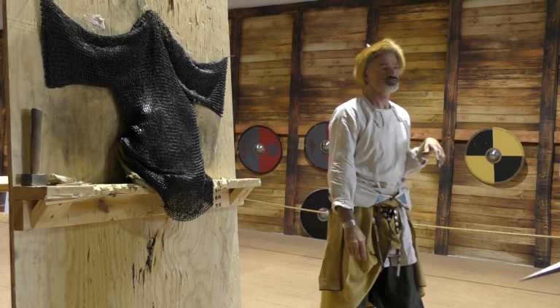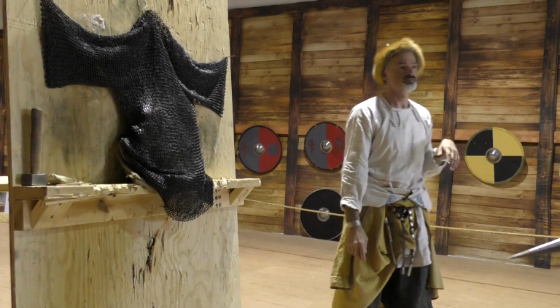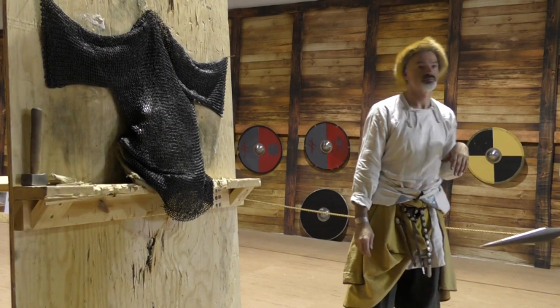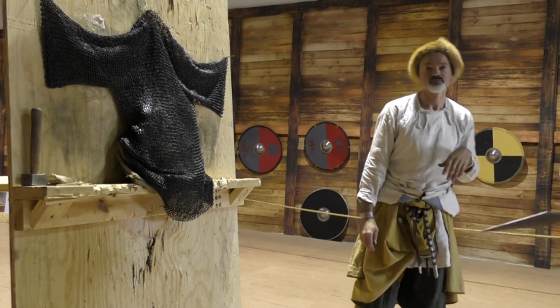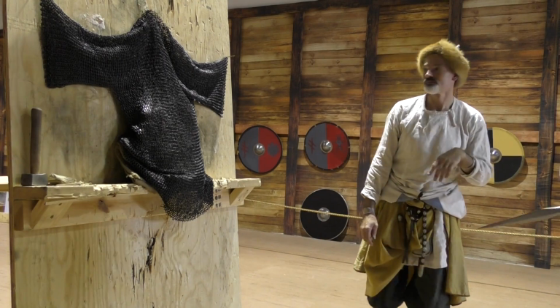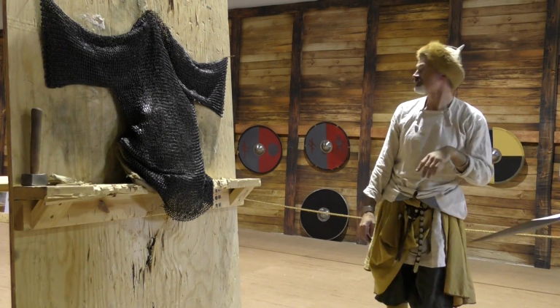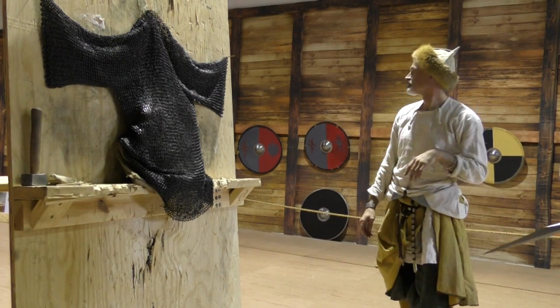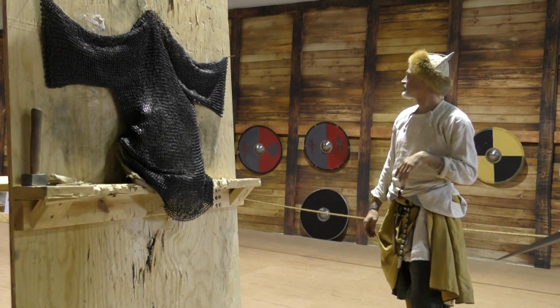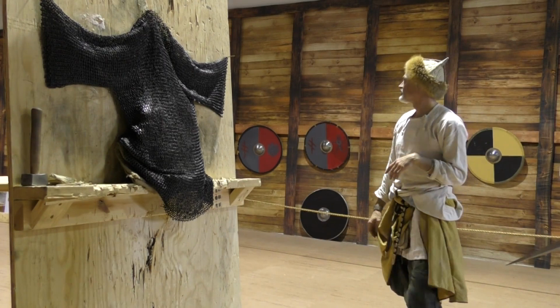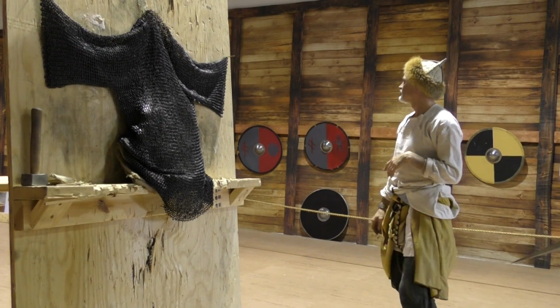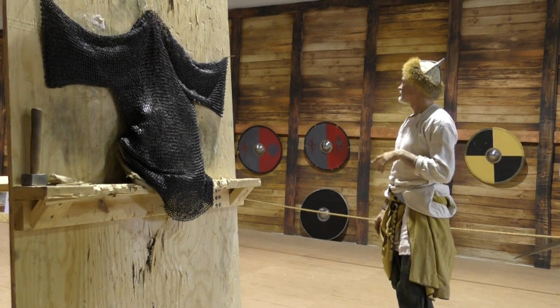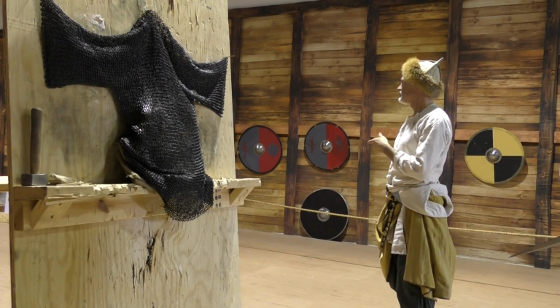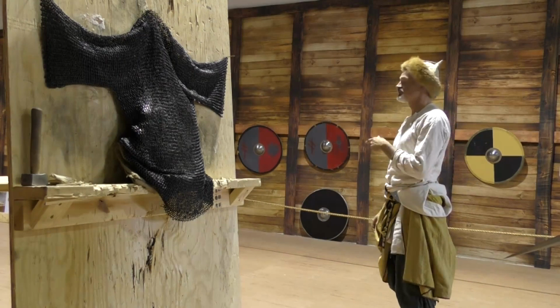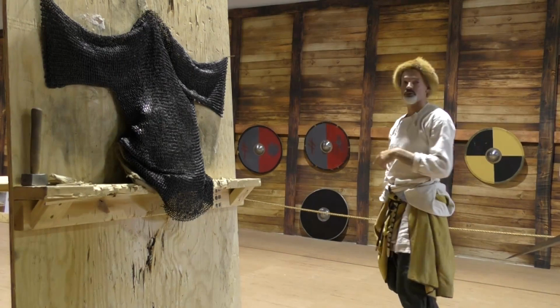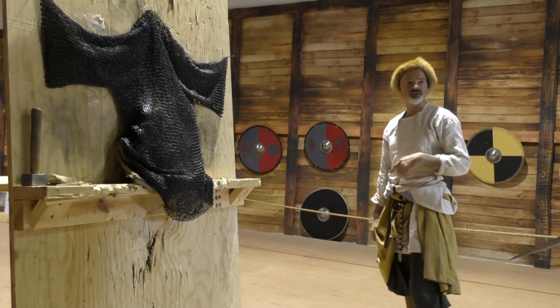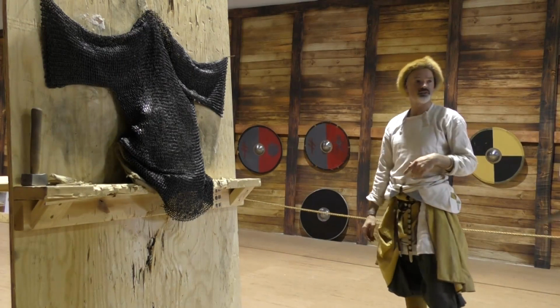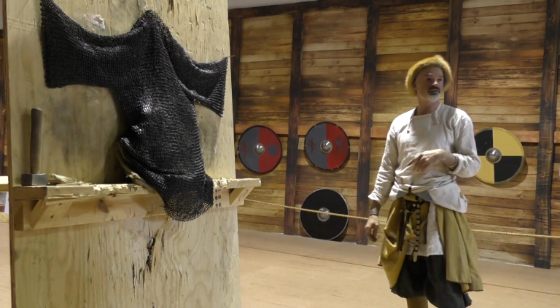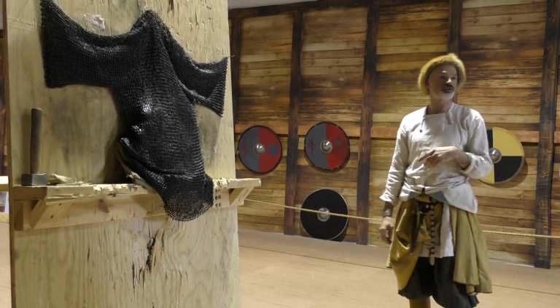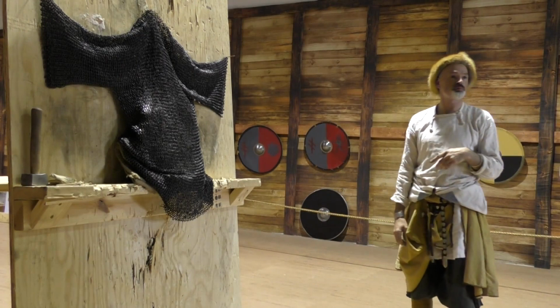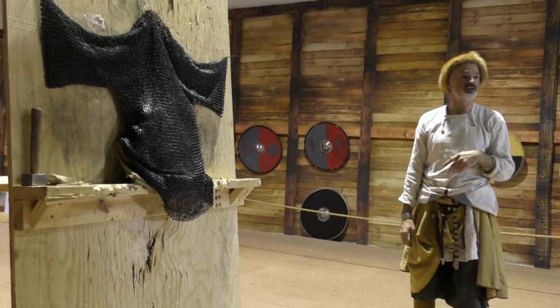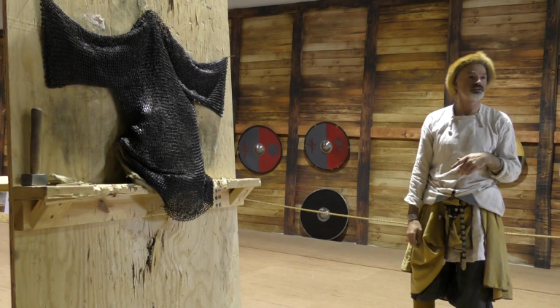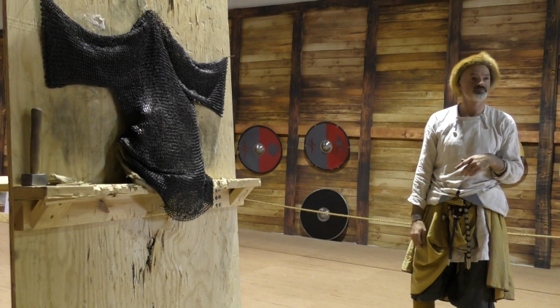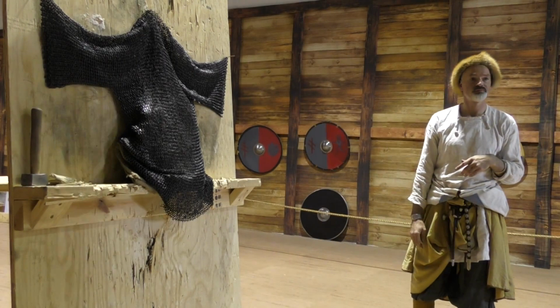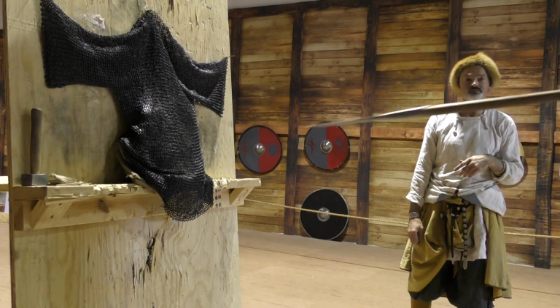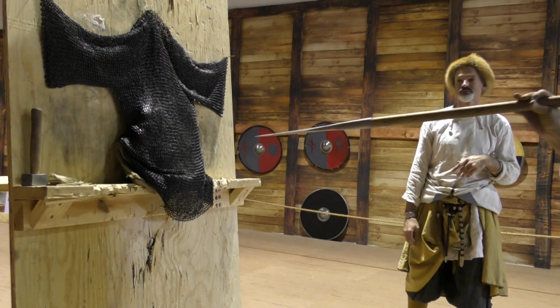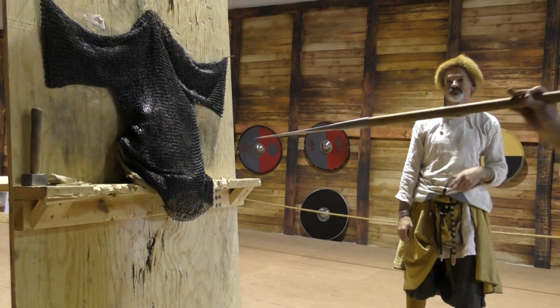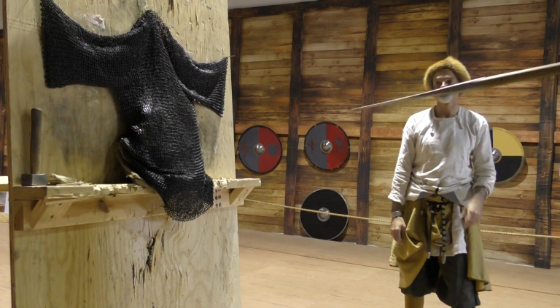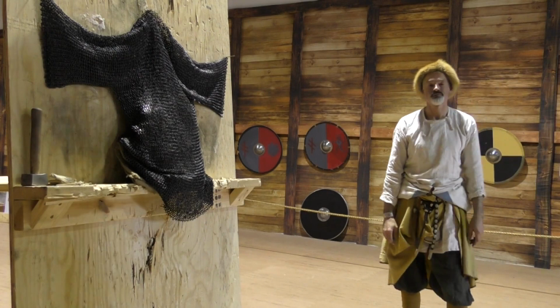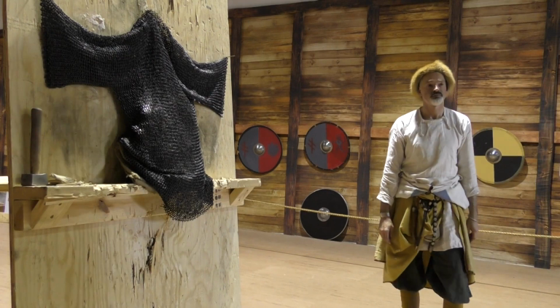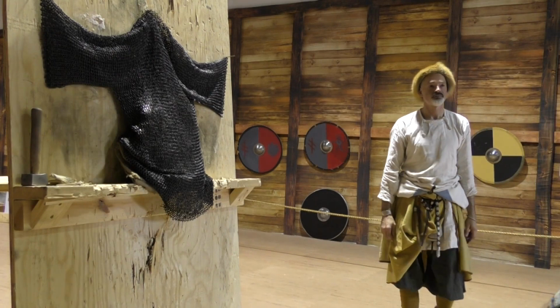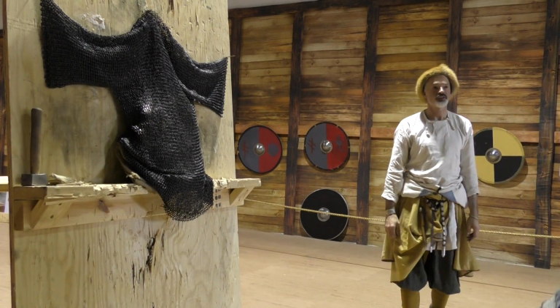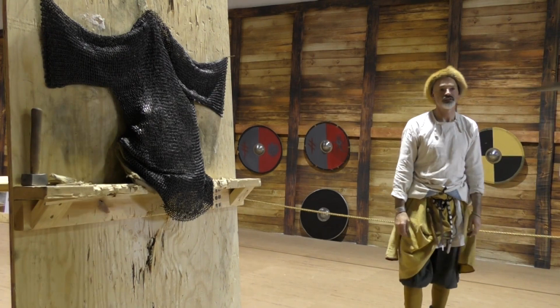Do we have time to sharpen it or not? He's grabbing another spear. I'm thinking of doing a full slide.